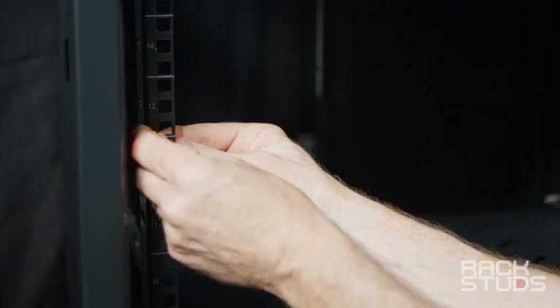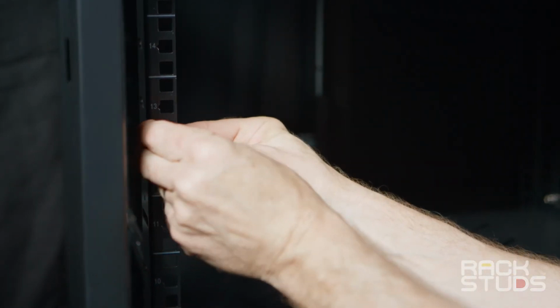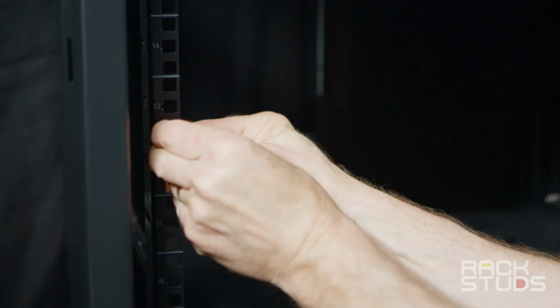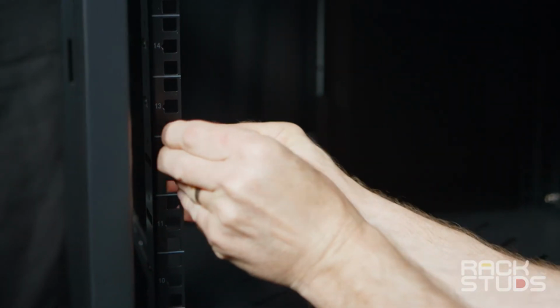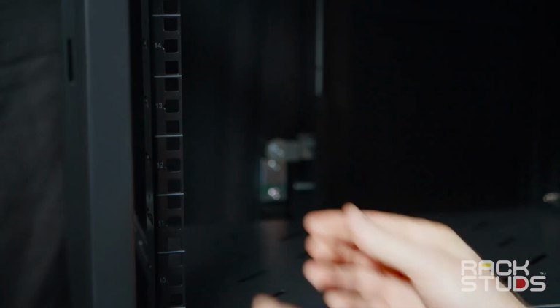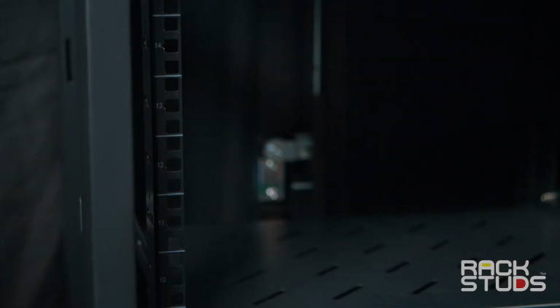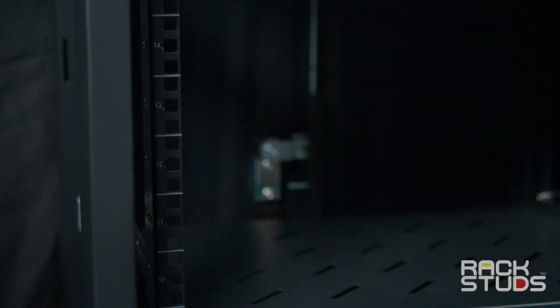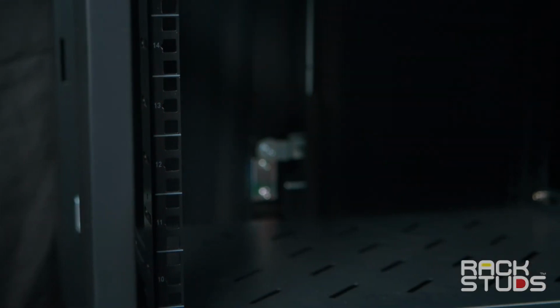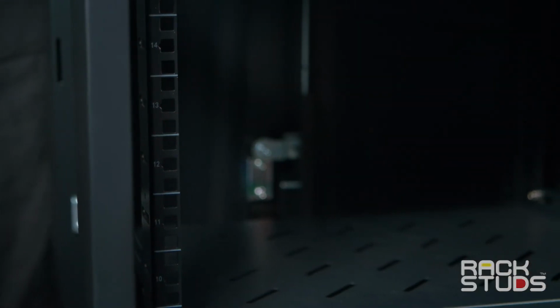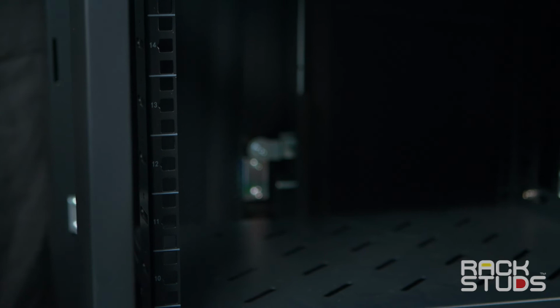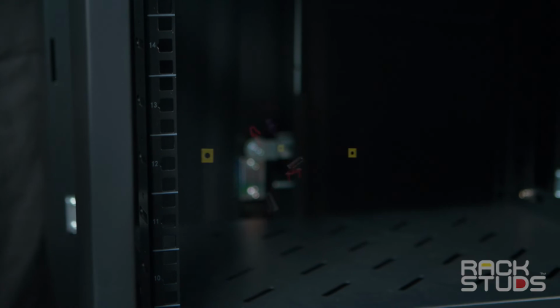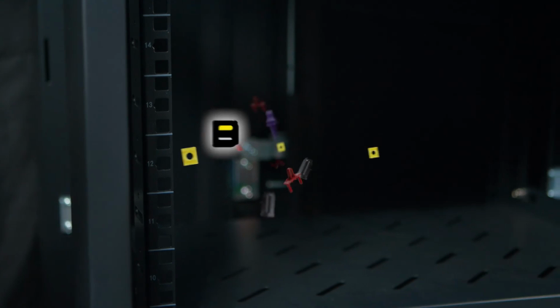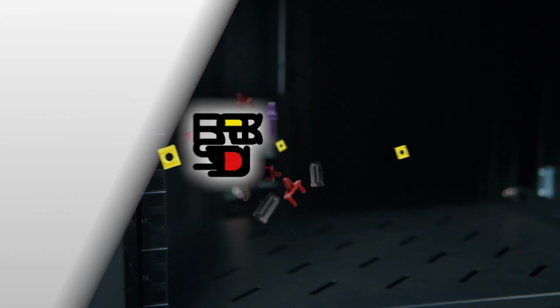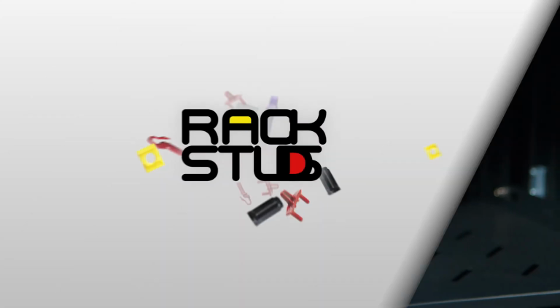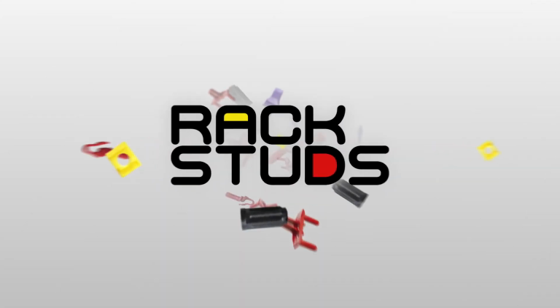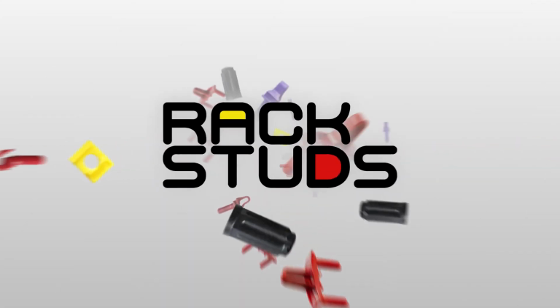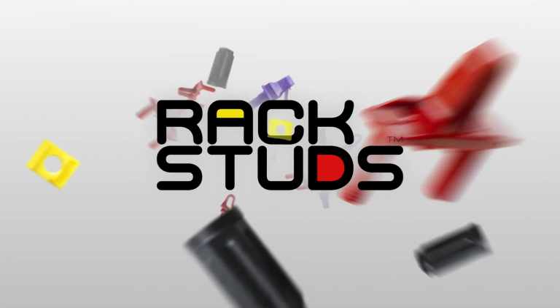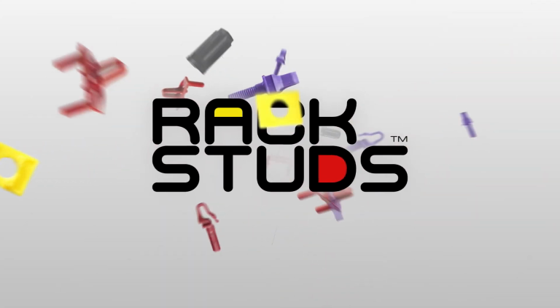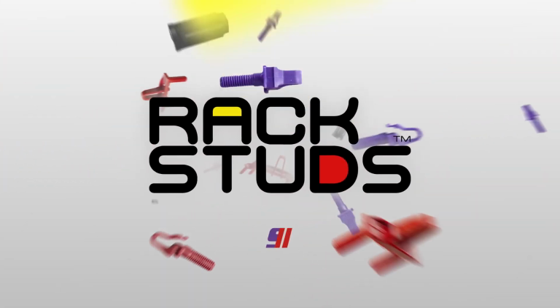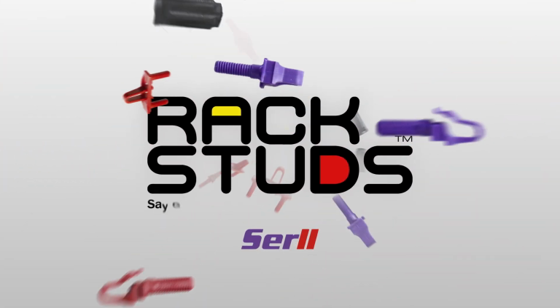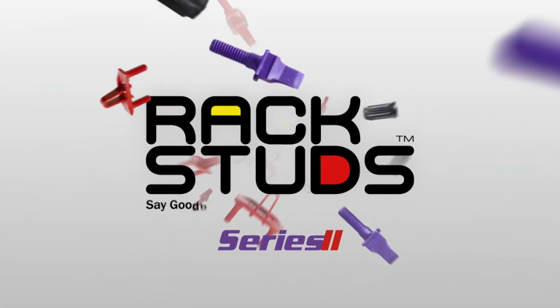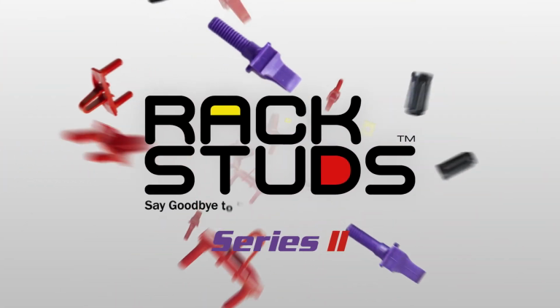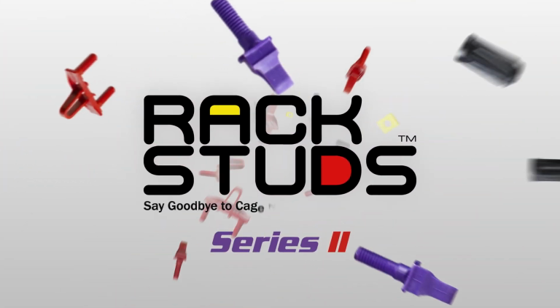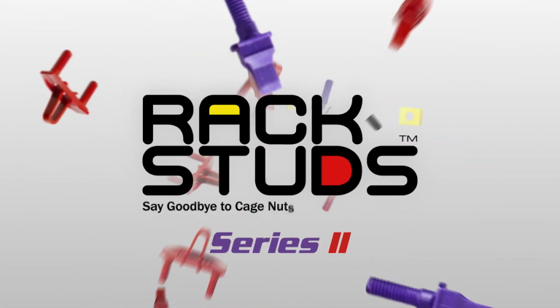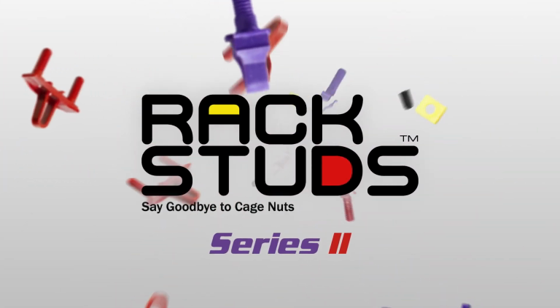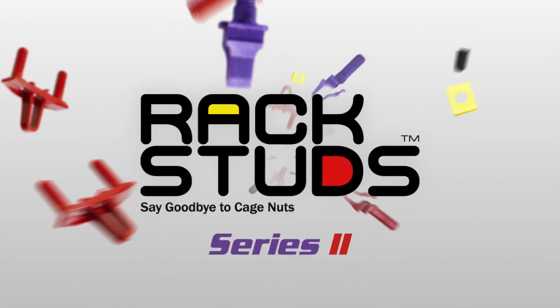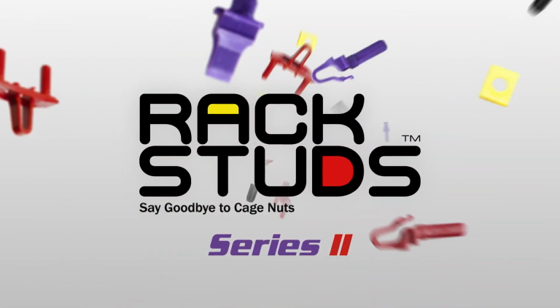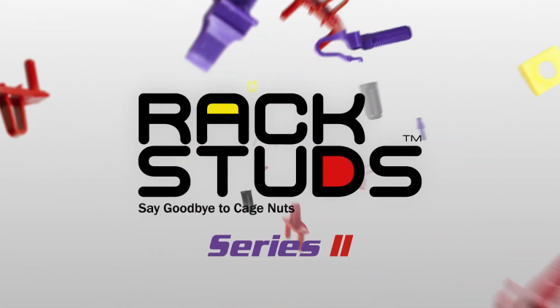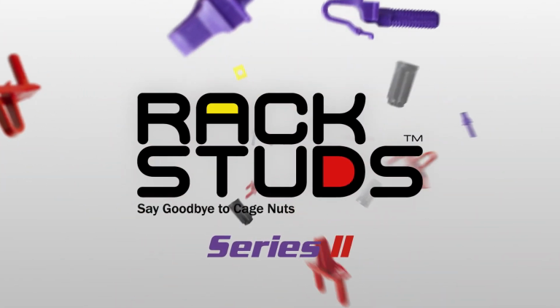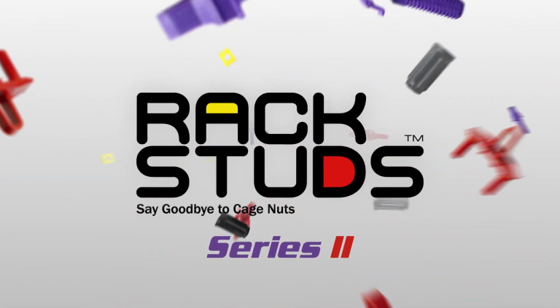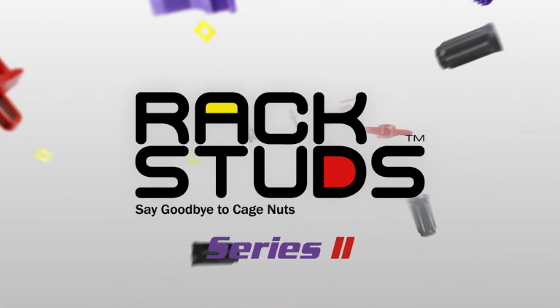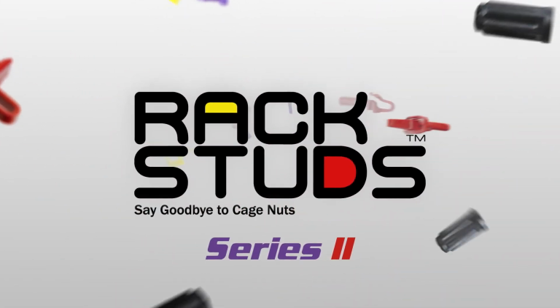Job done! Say goodbye to Cage Nuts and say hello to Rack Studs Series 2.